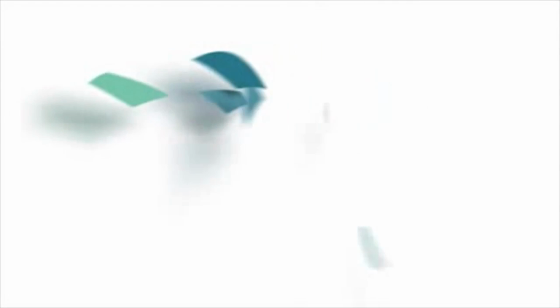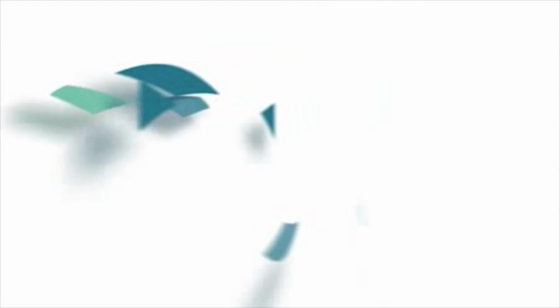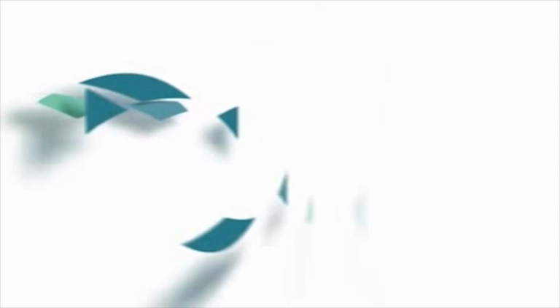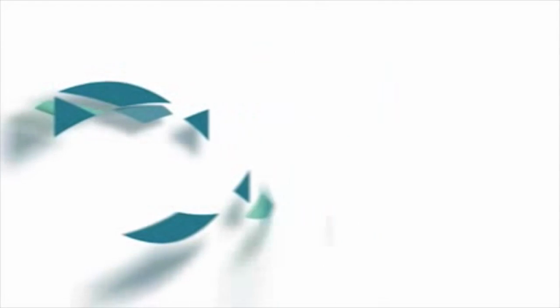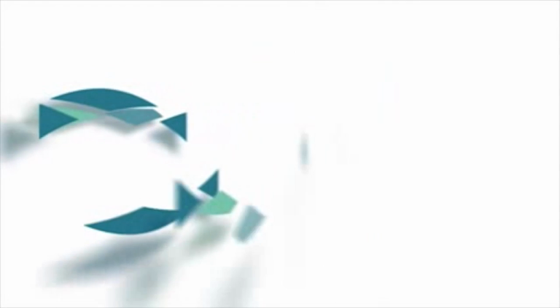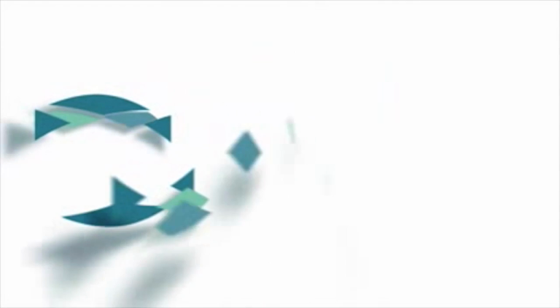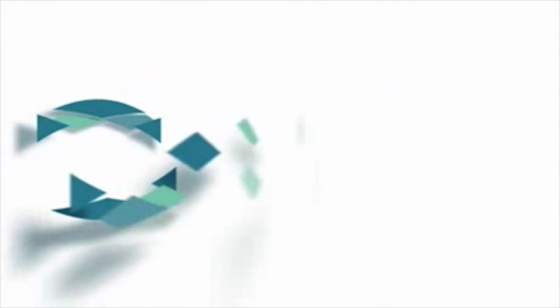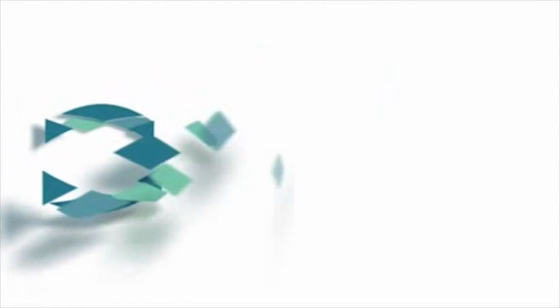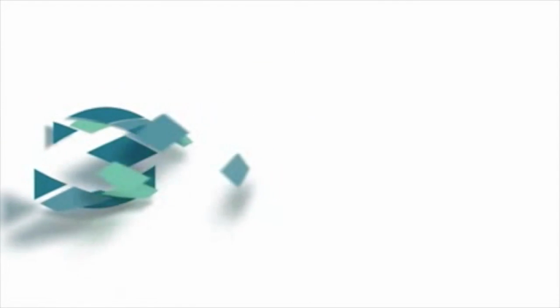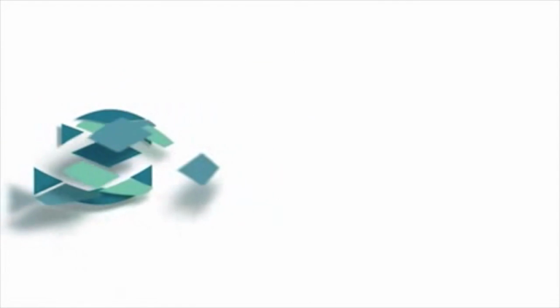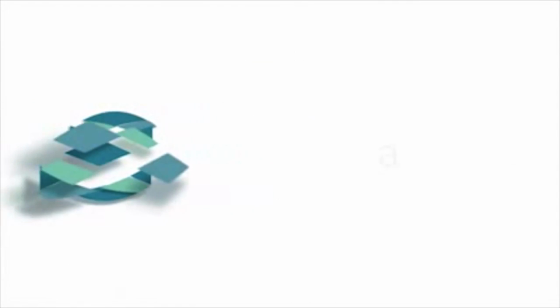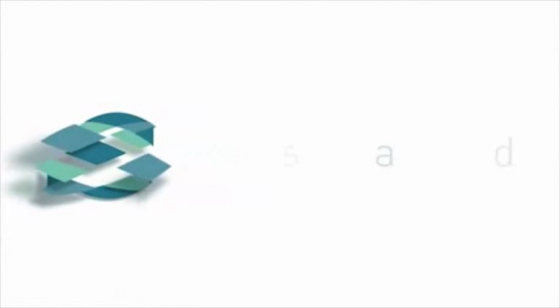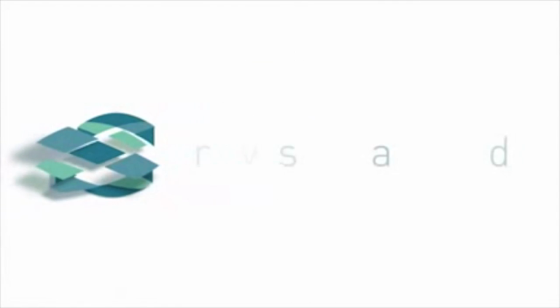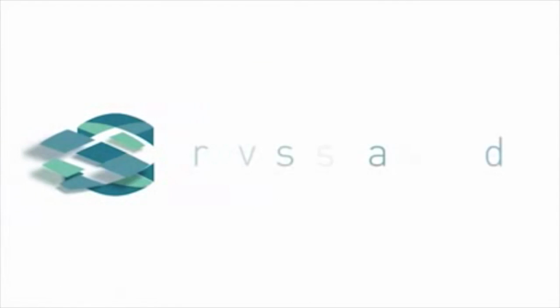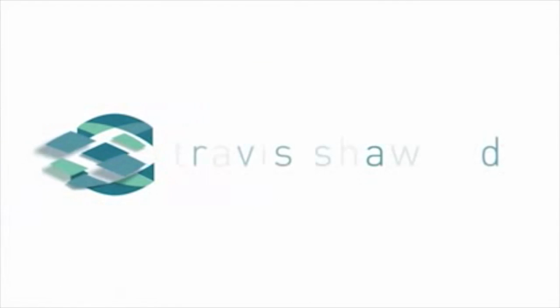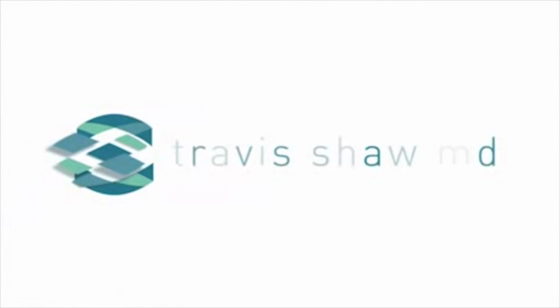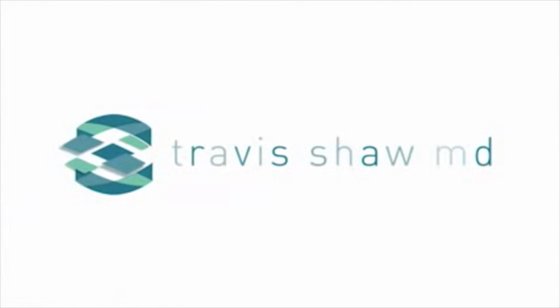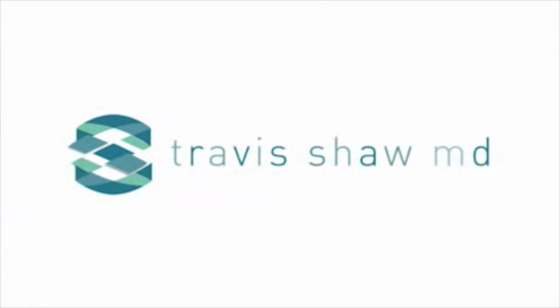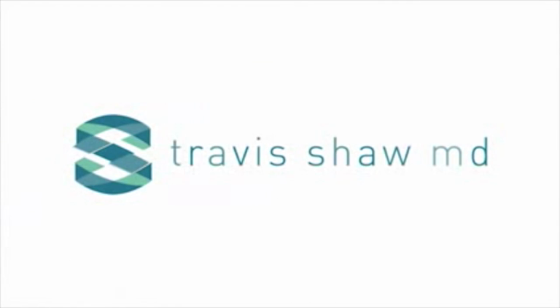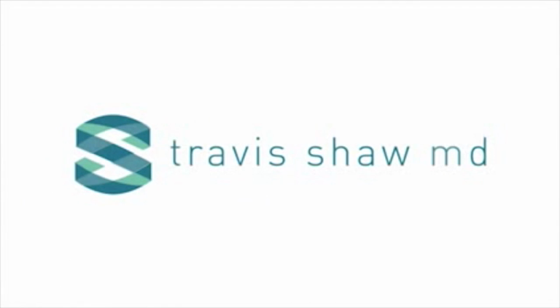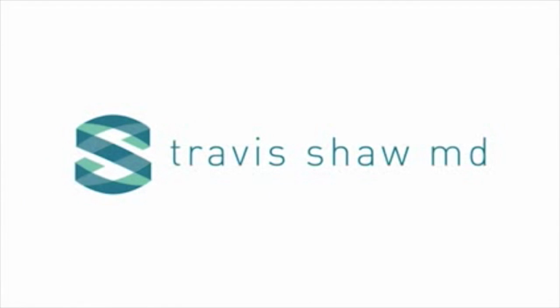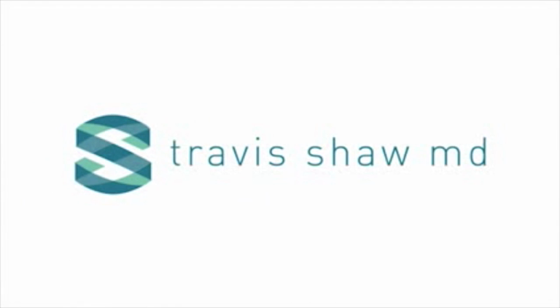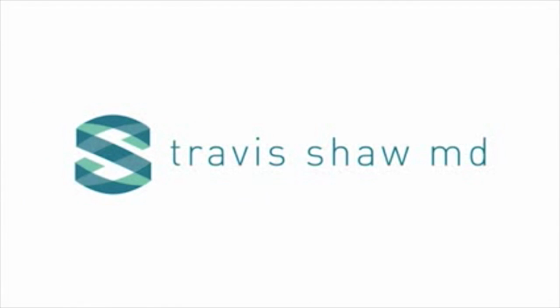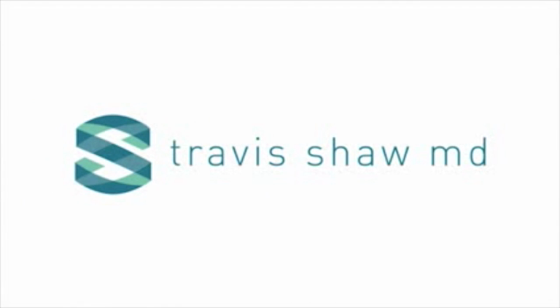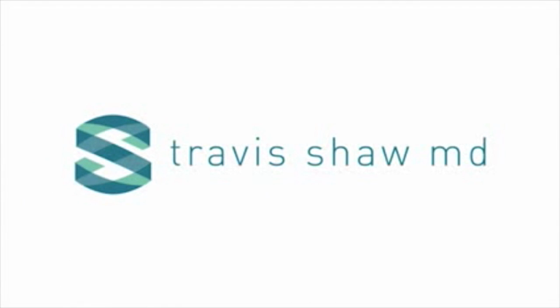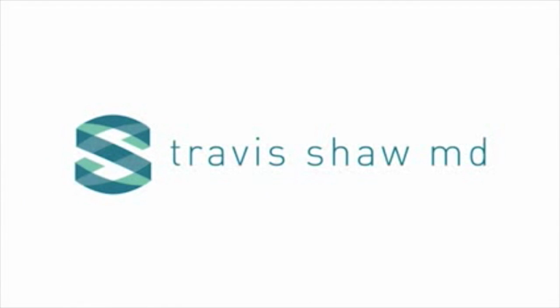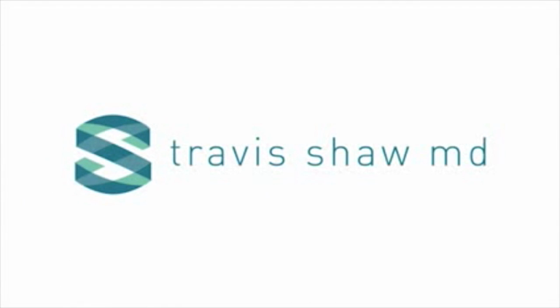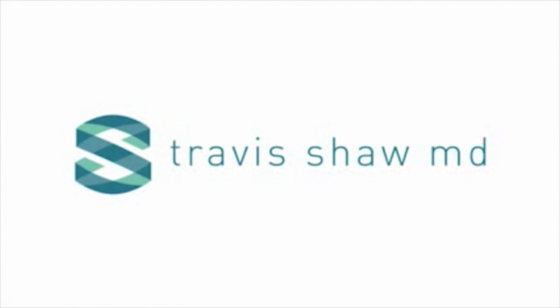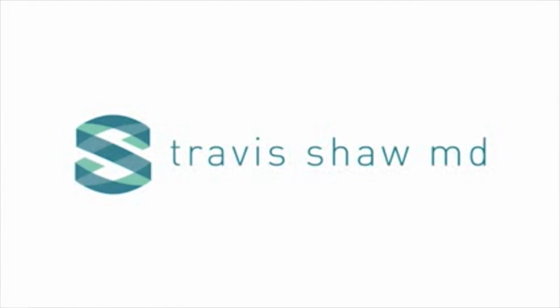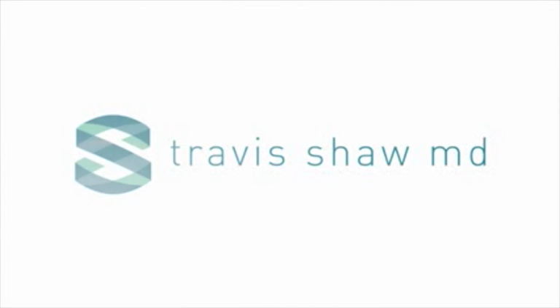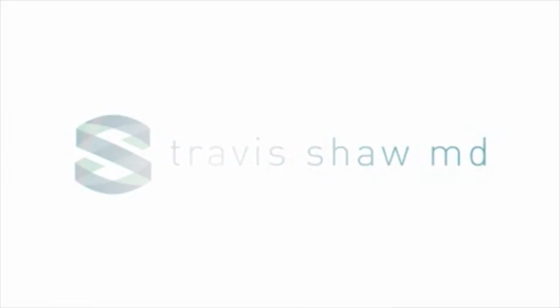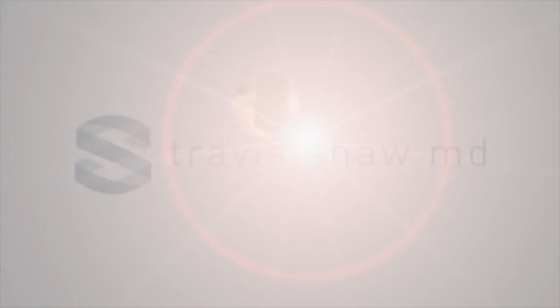Hi everyone, it's Dr. Travis Shaw. I'm going to show you a video today for laser treatment of acne scarring.